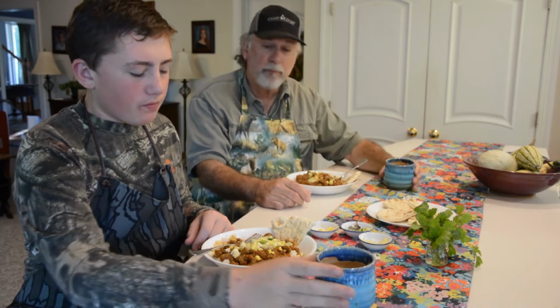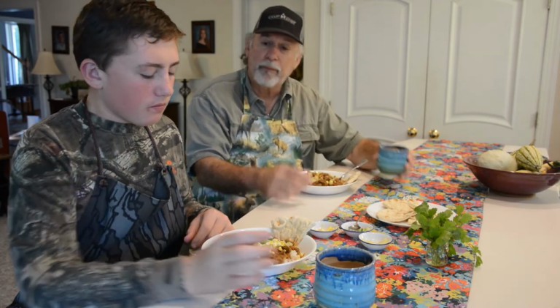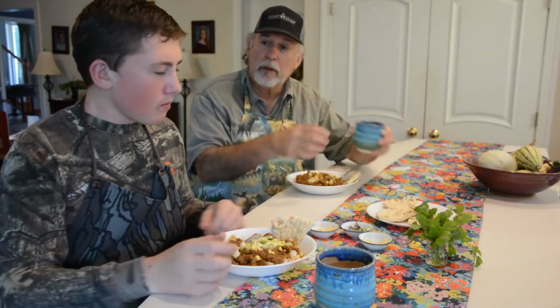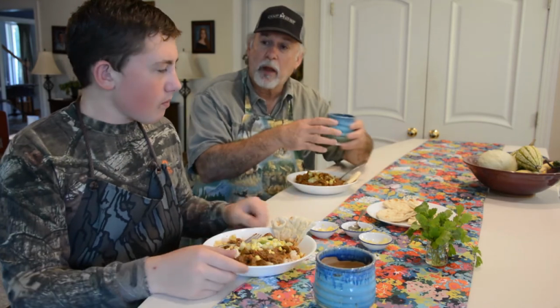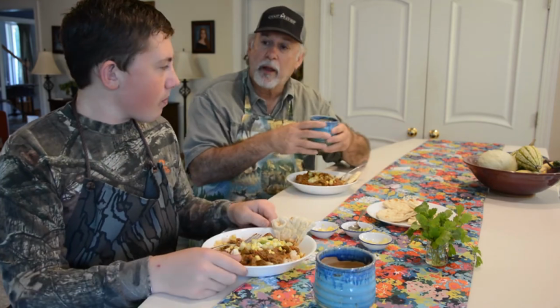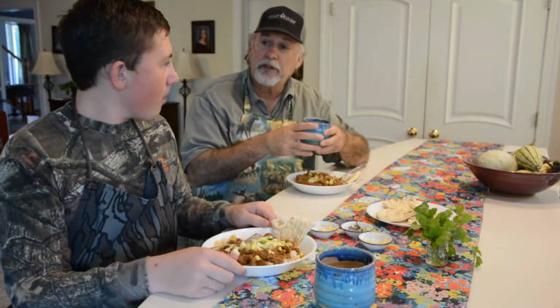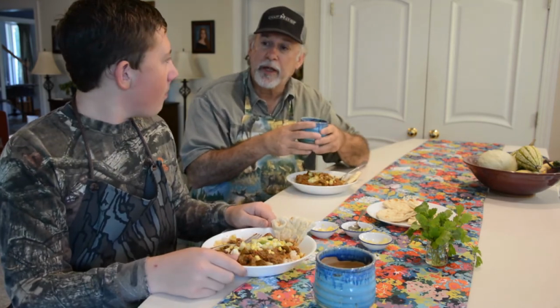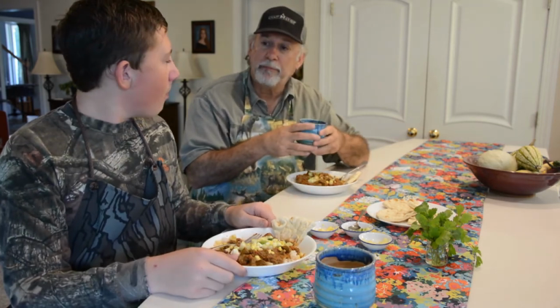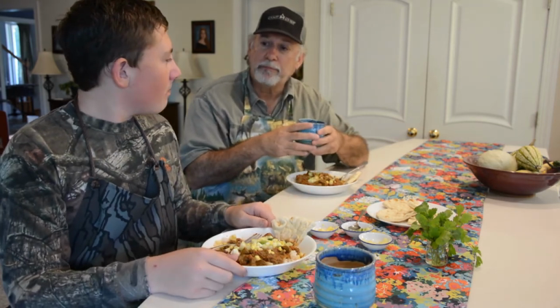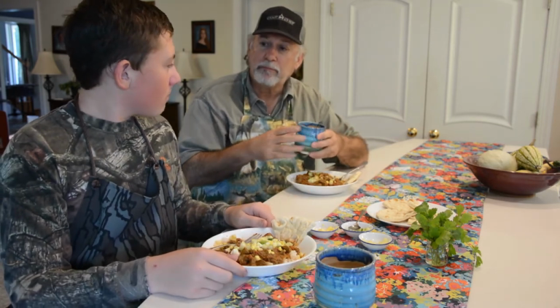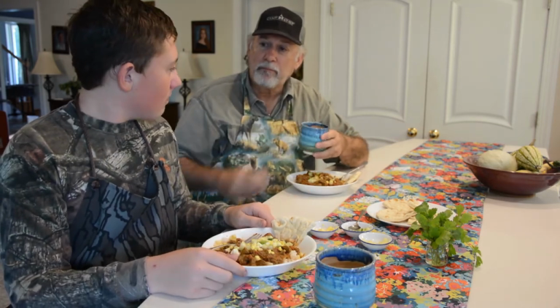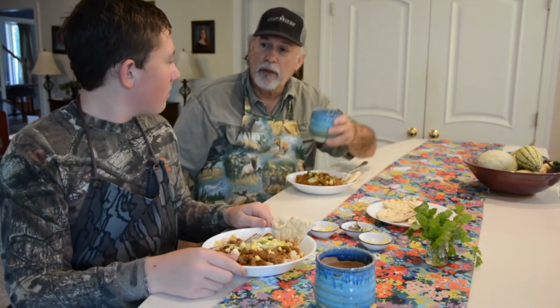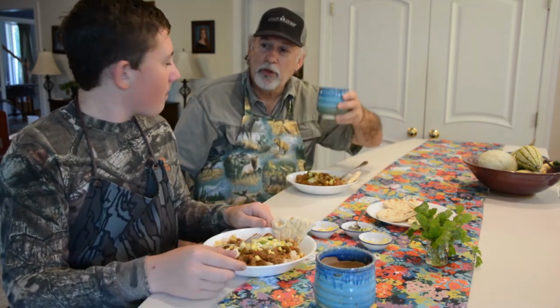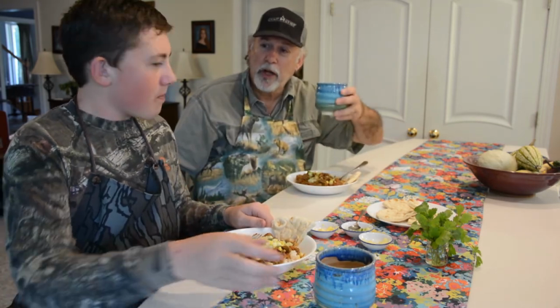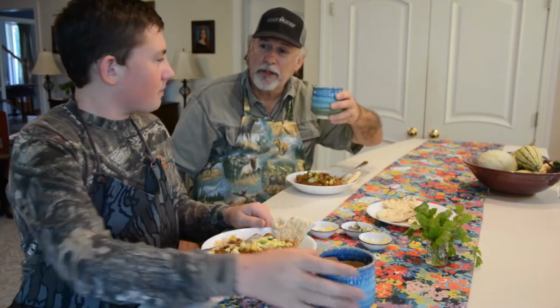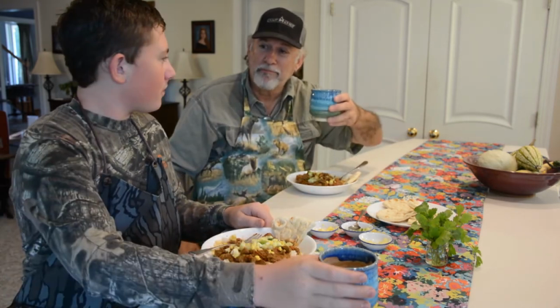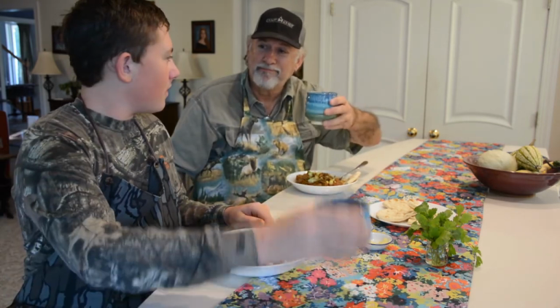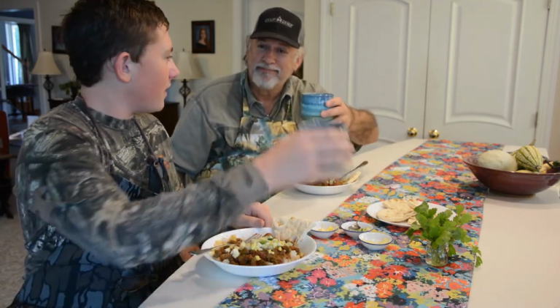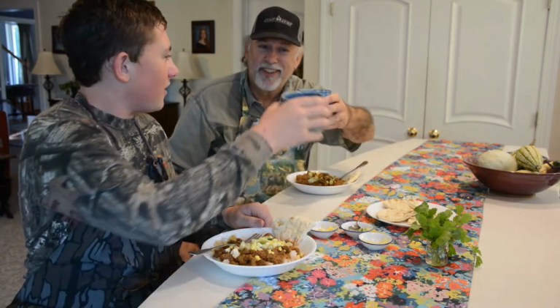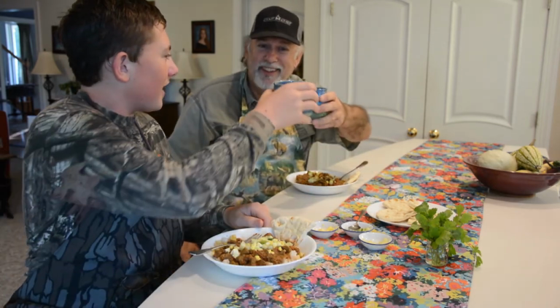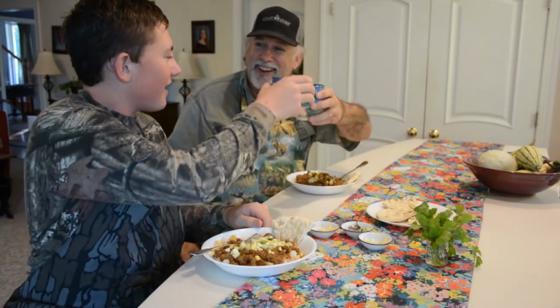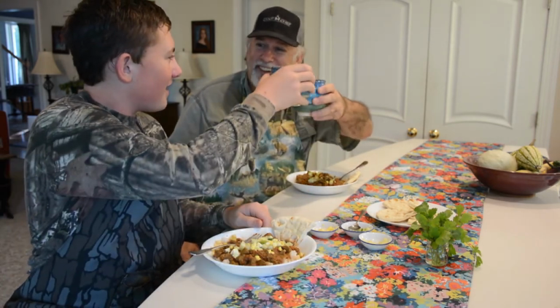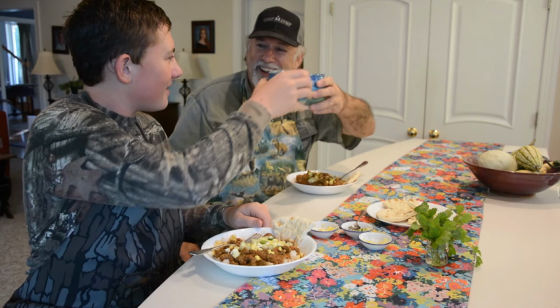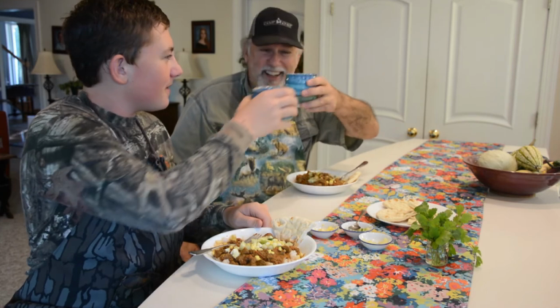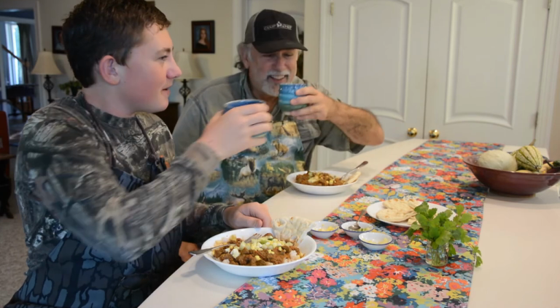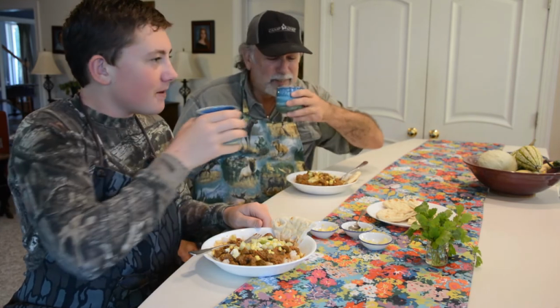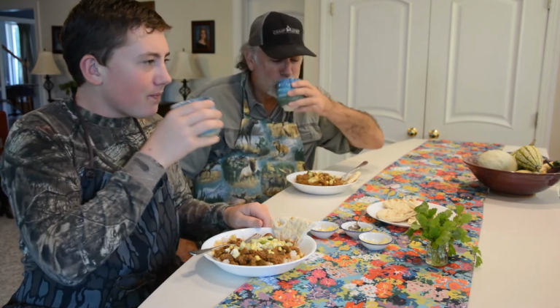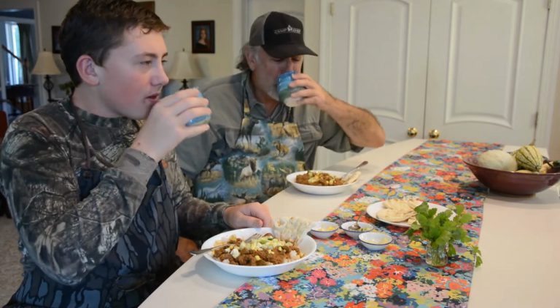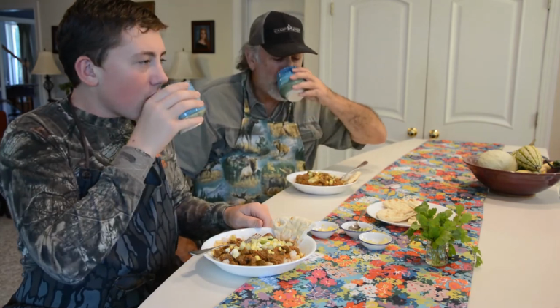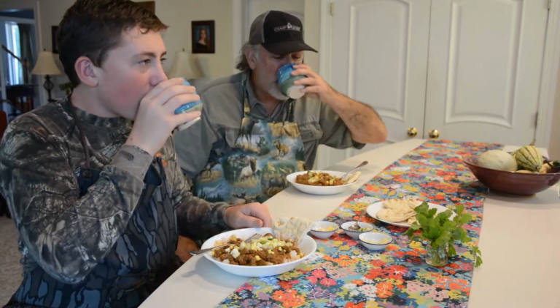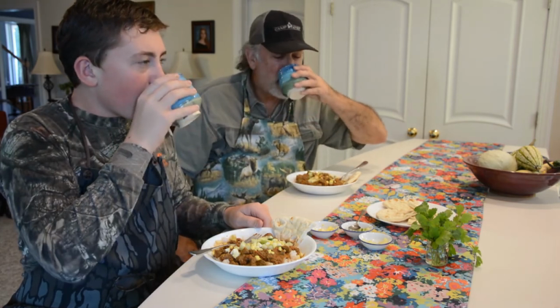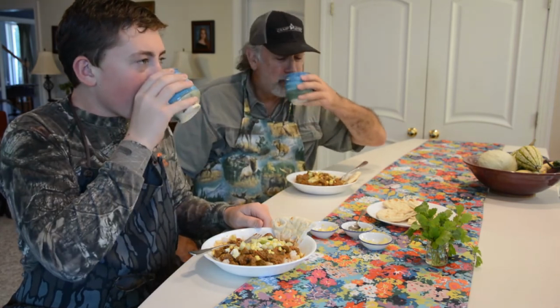Well, I think it's a hit. Good hunting and good eating.